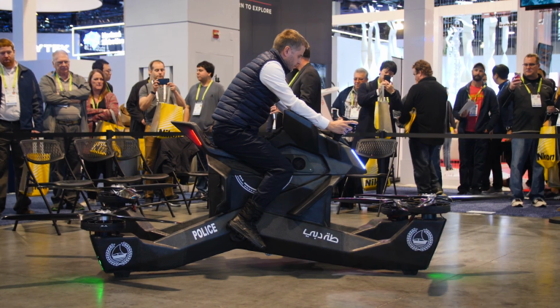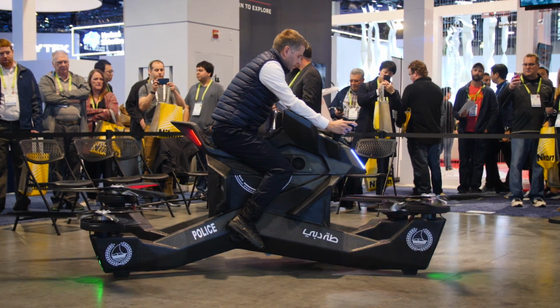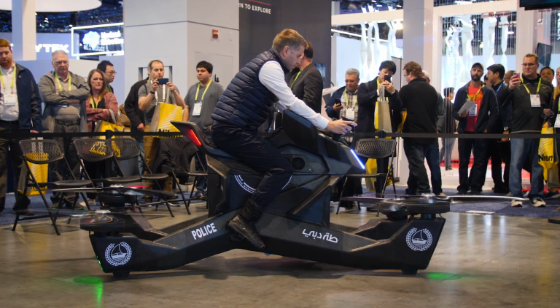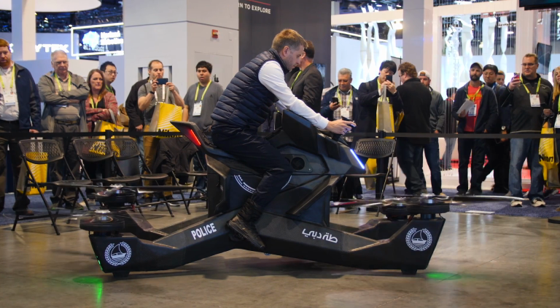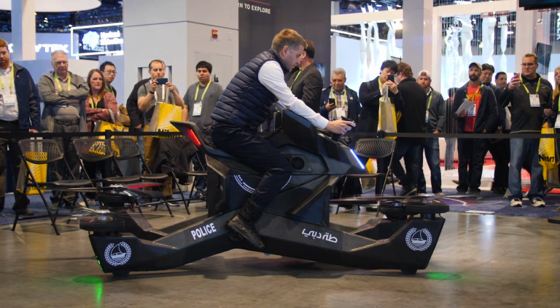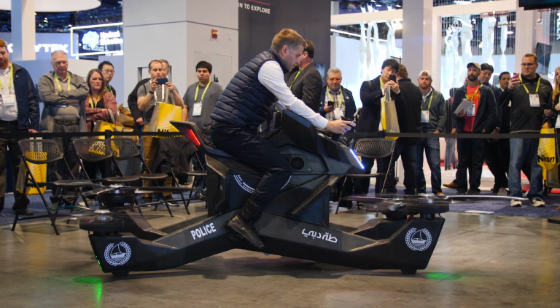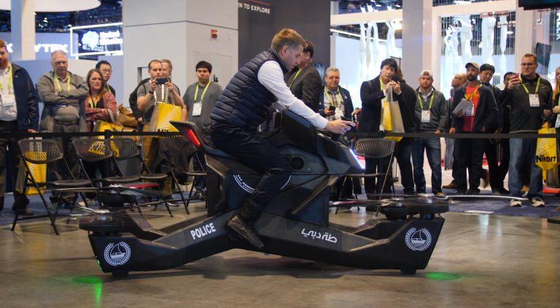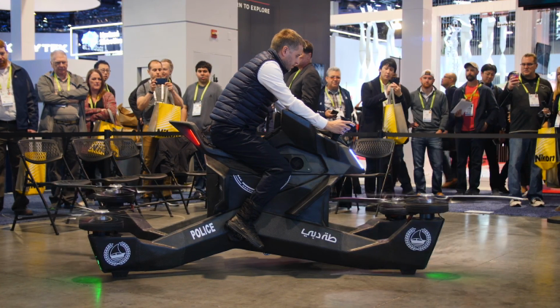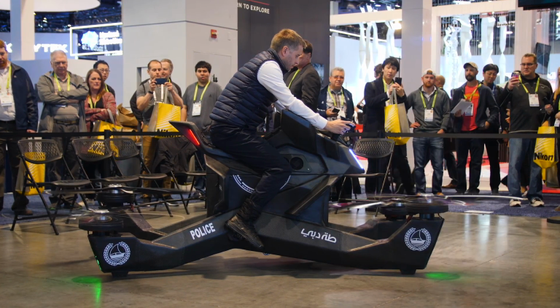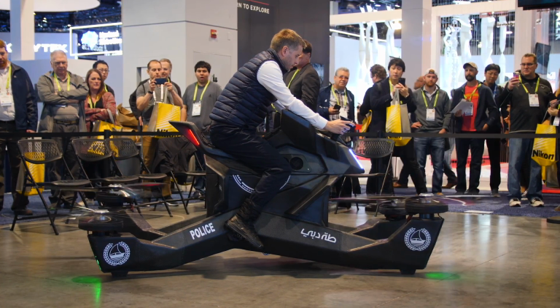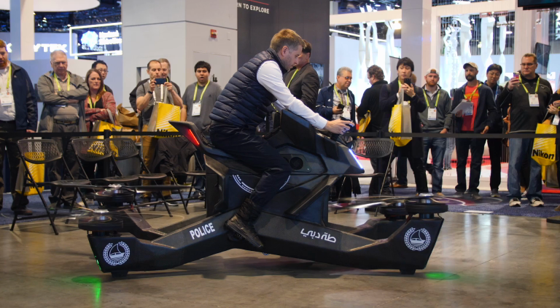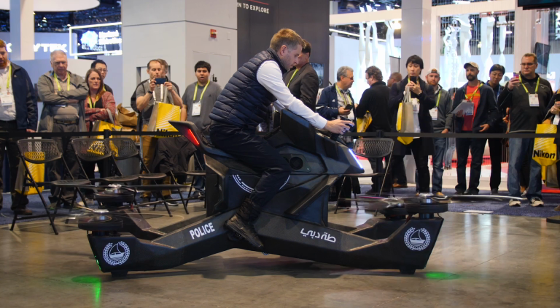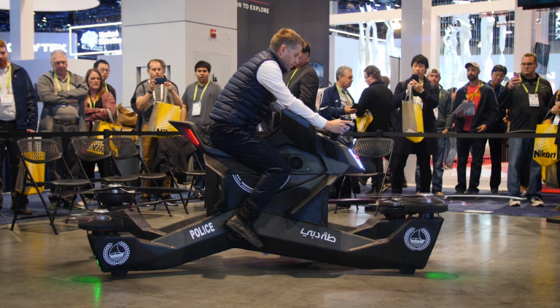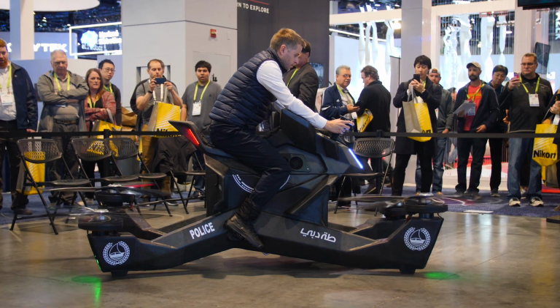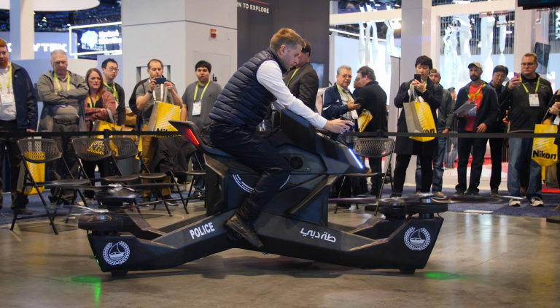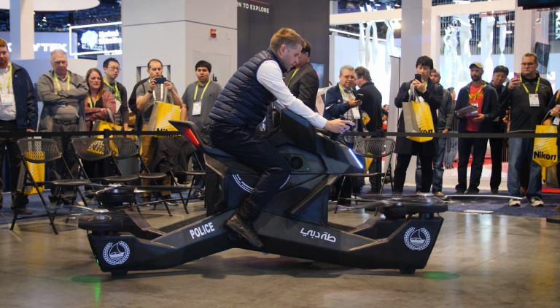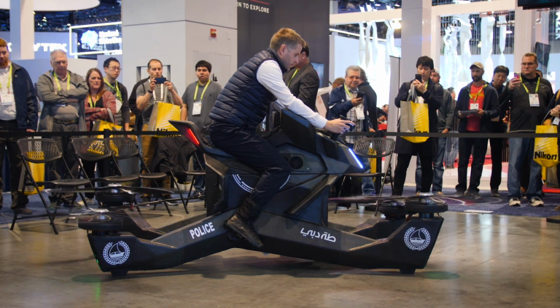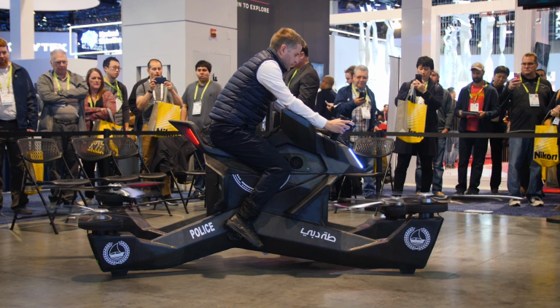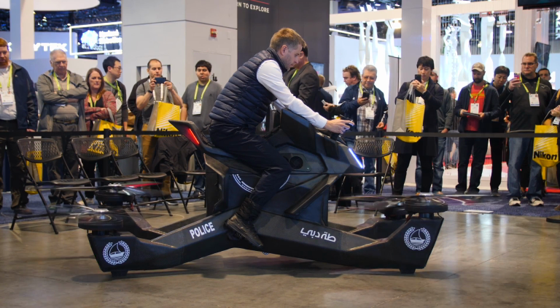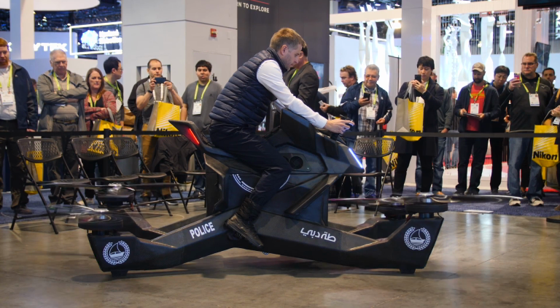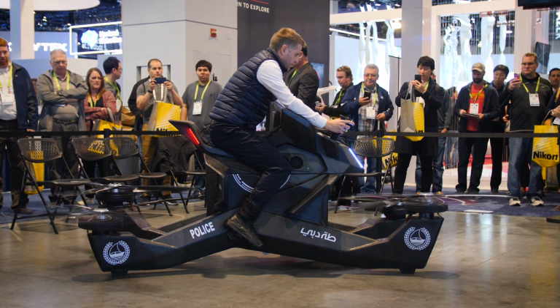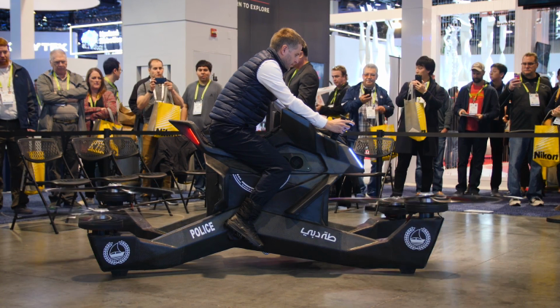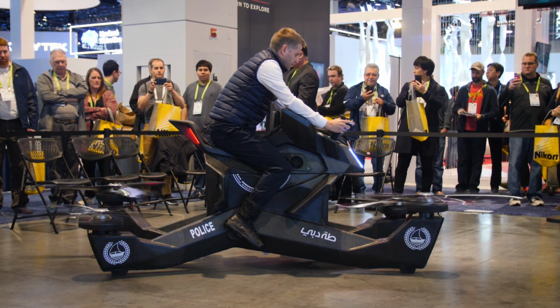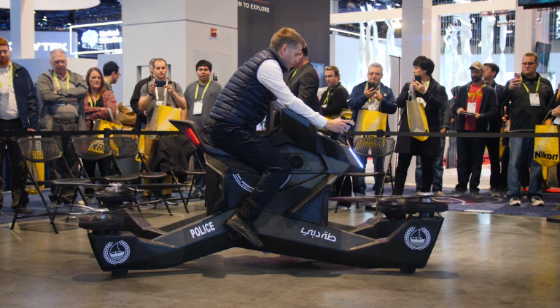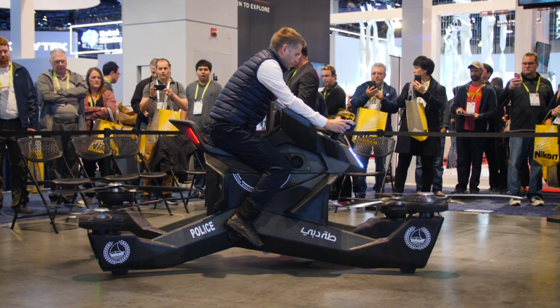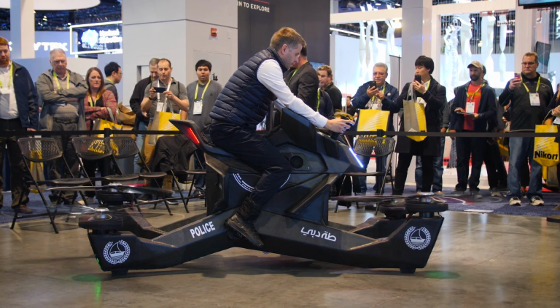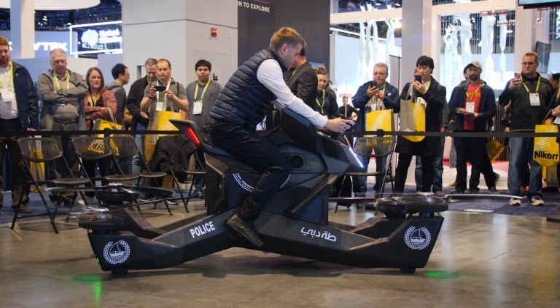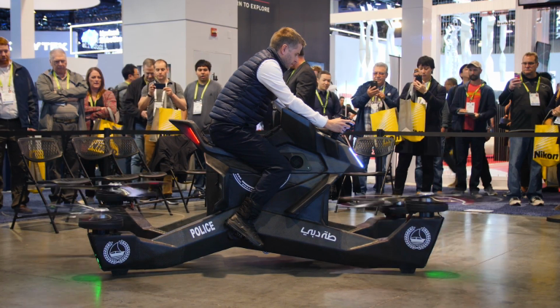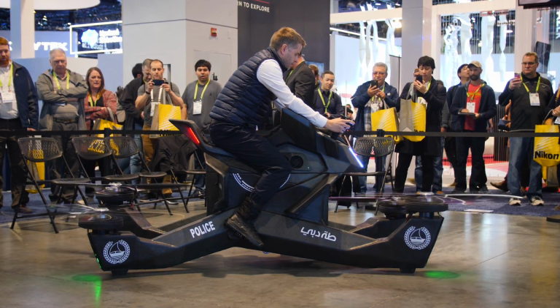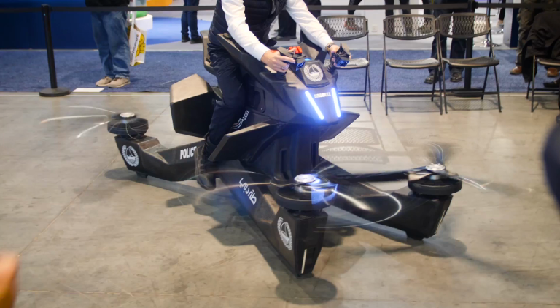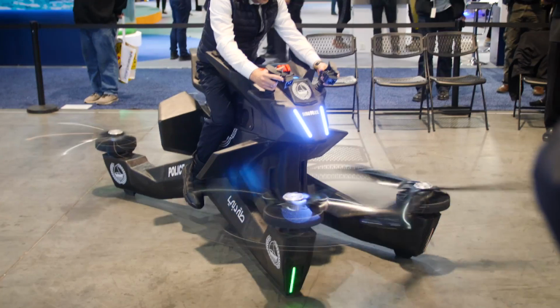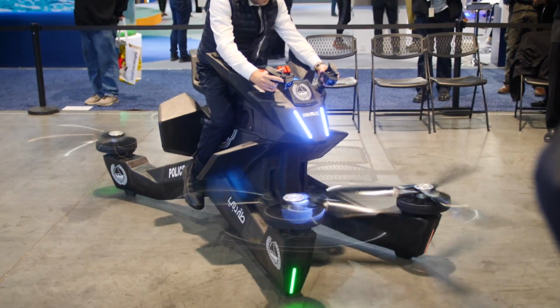A concept police bike started things off. The Dubai police force have some fun times ahead of them.